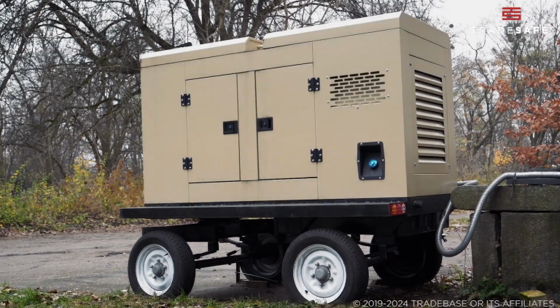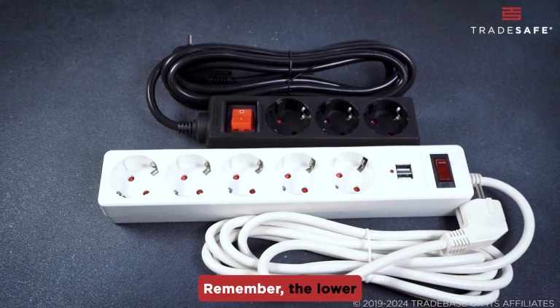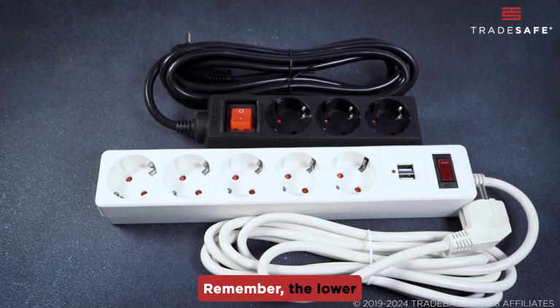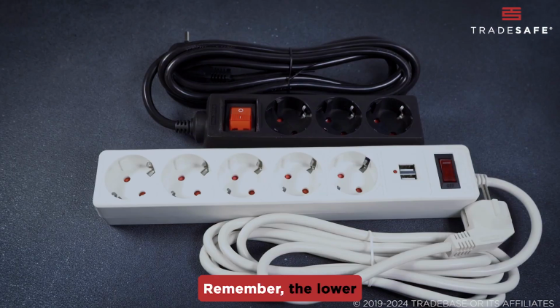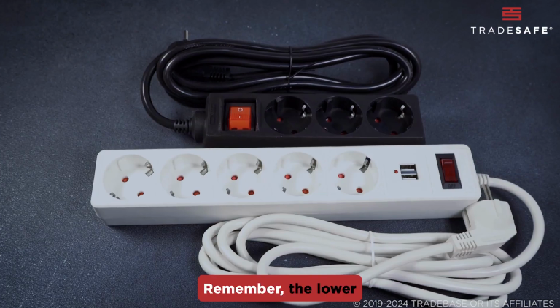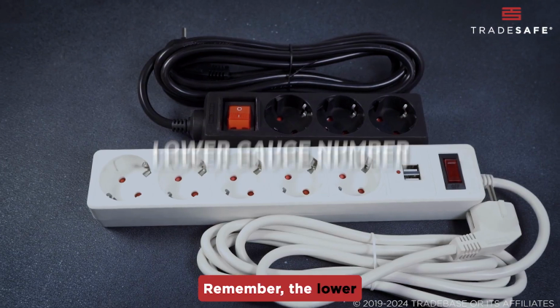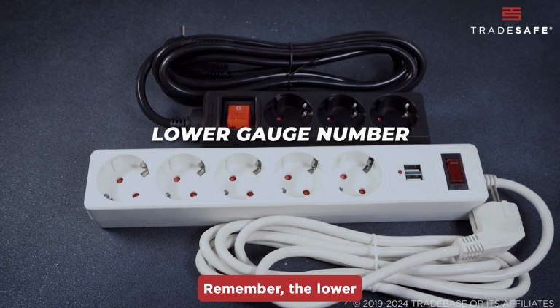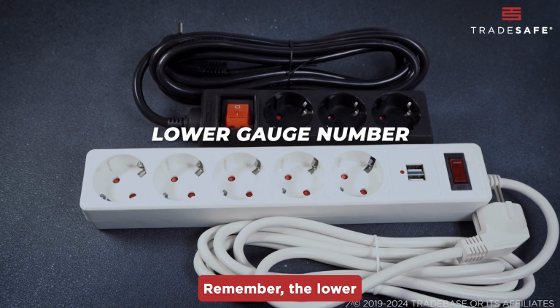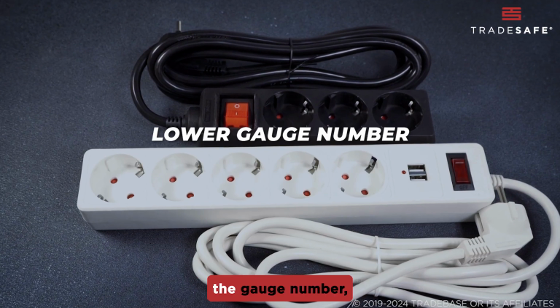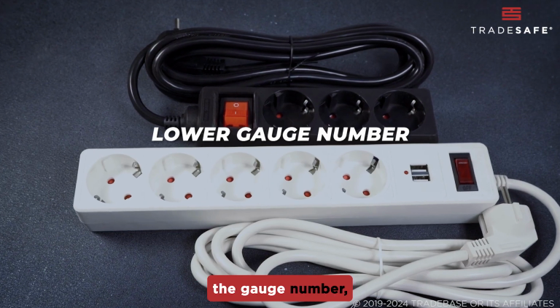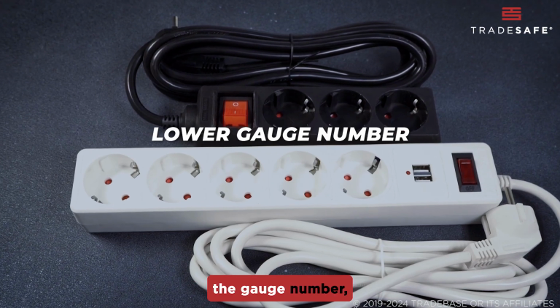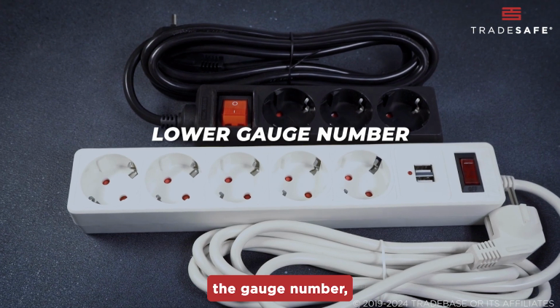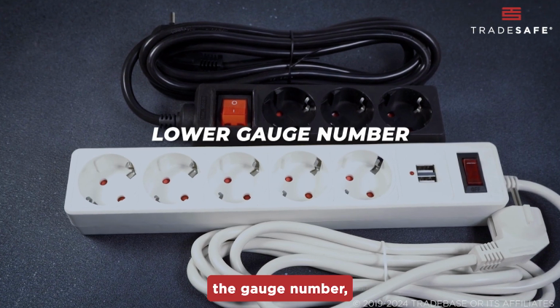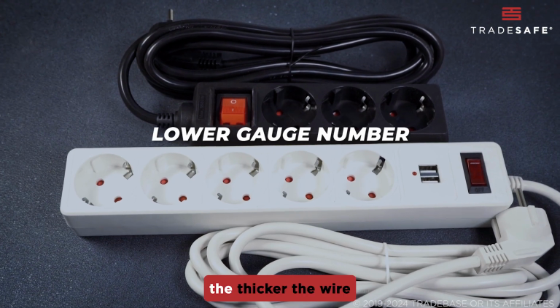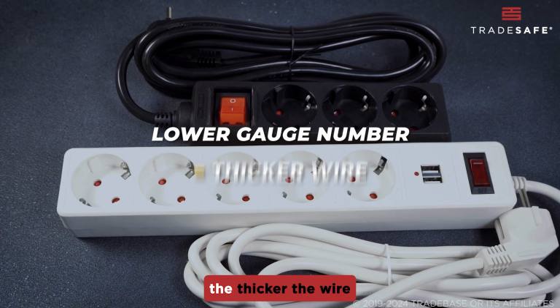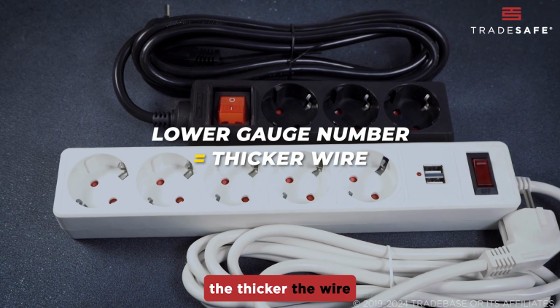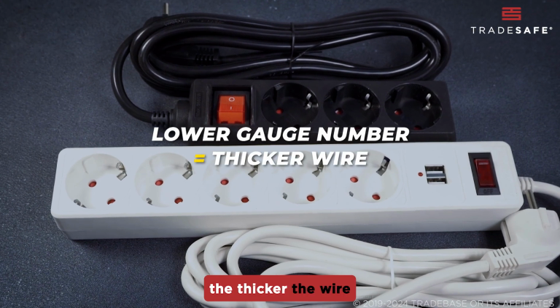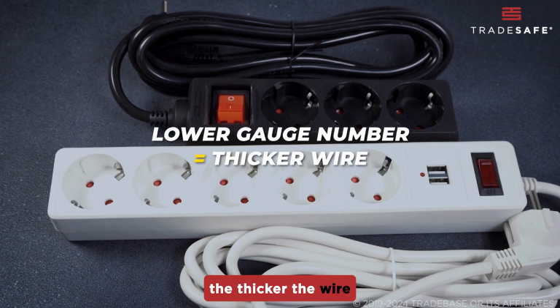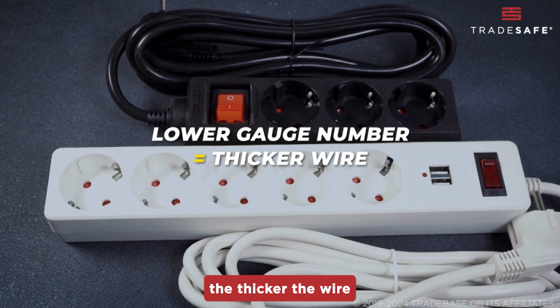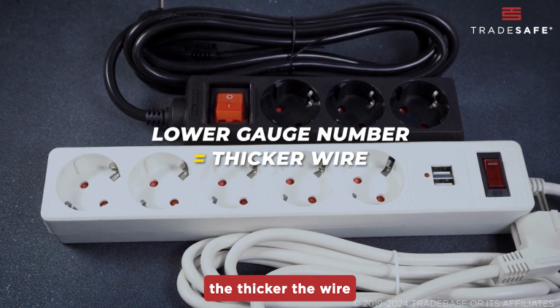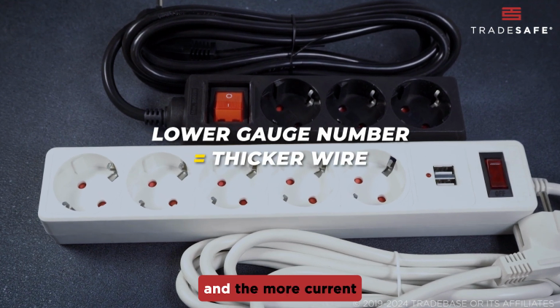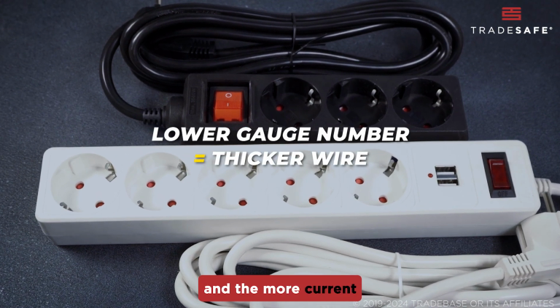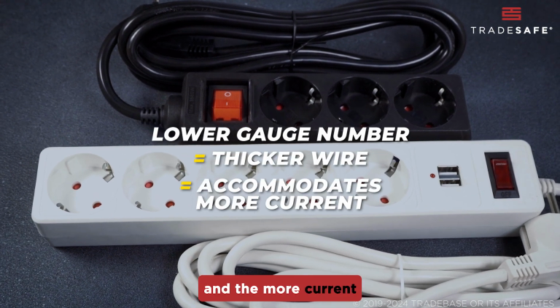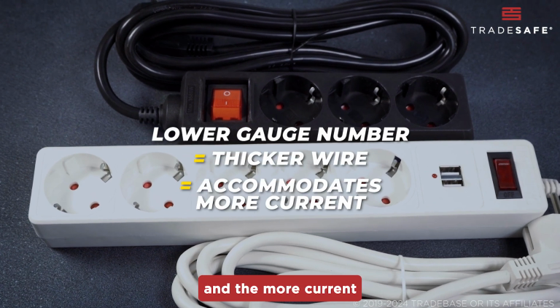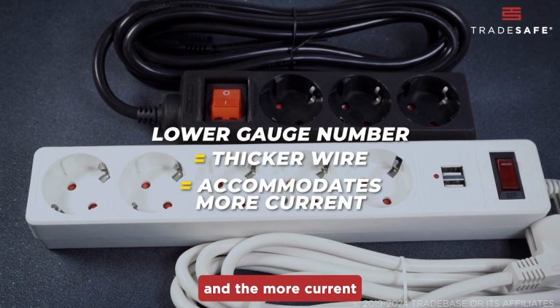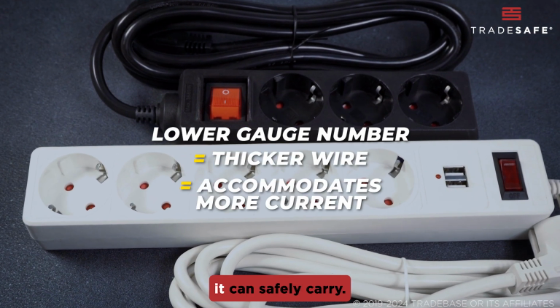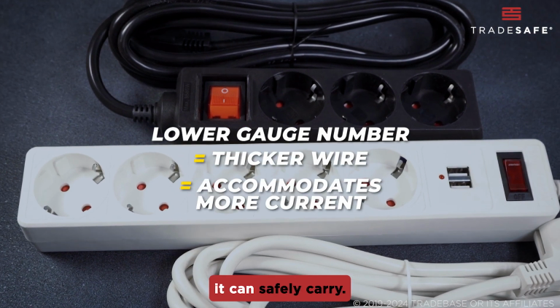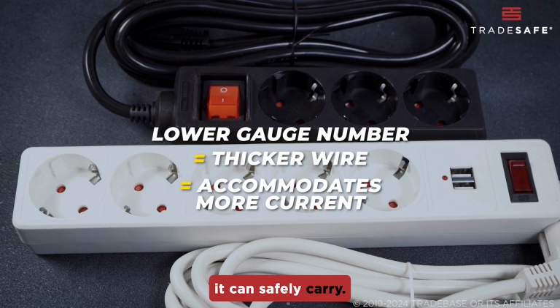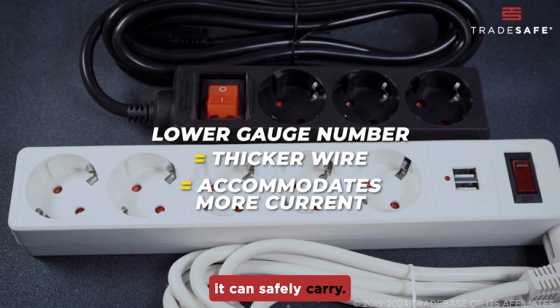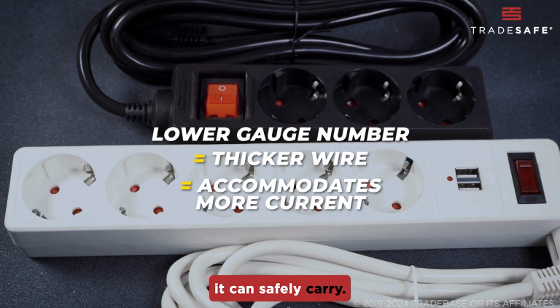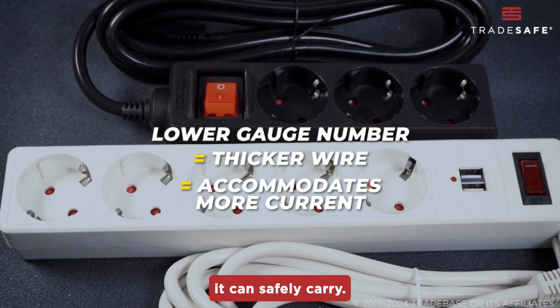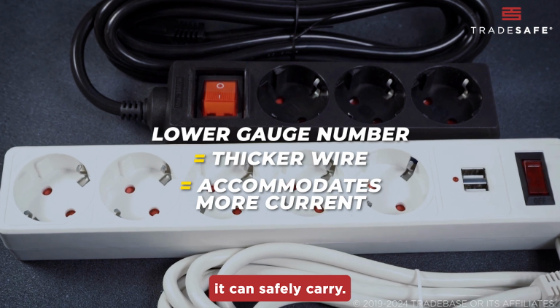Remember, the lower the gauge number, the thicker the wire and the more current it can safely carry.